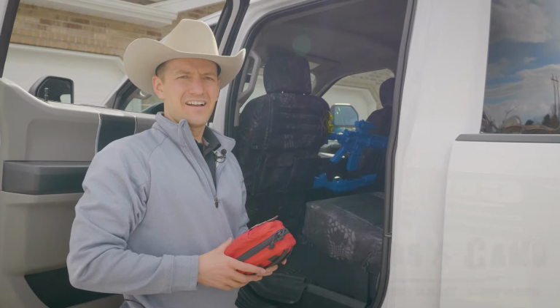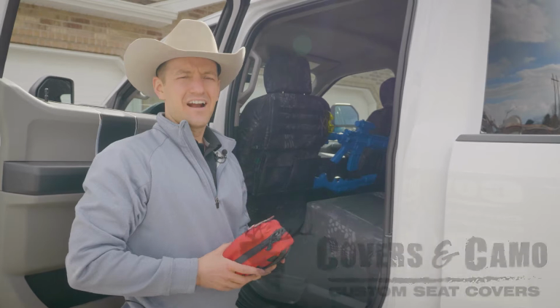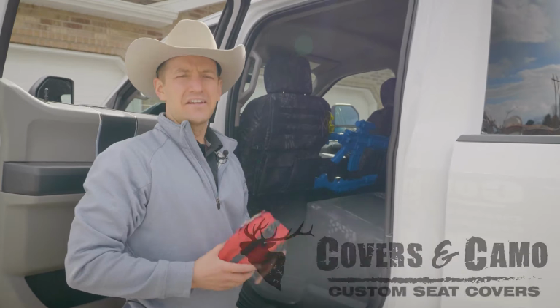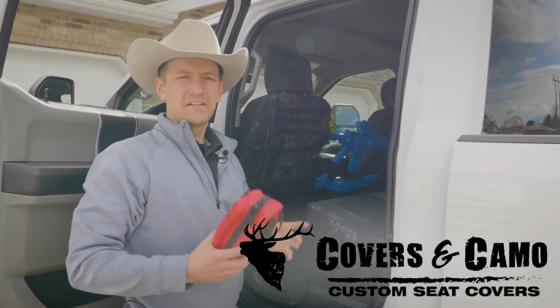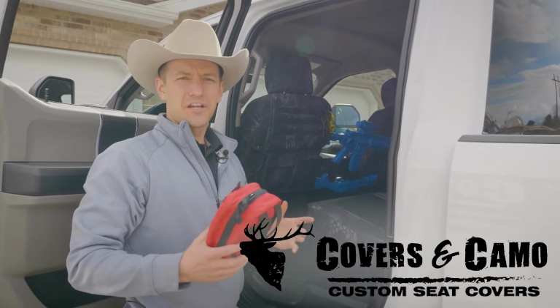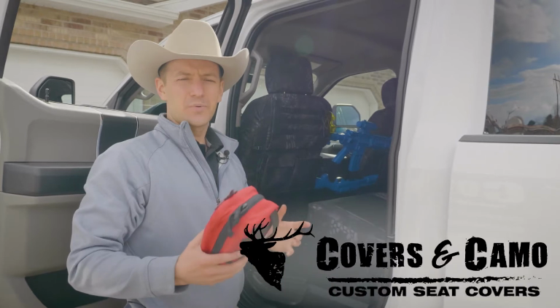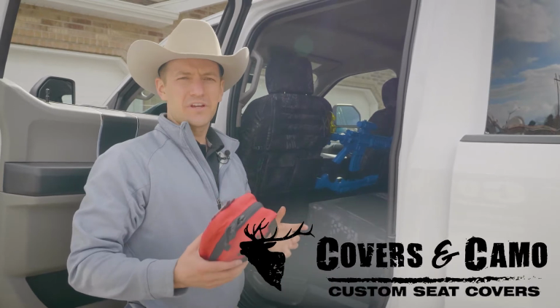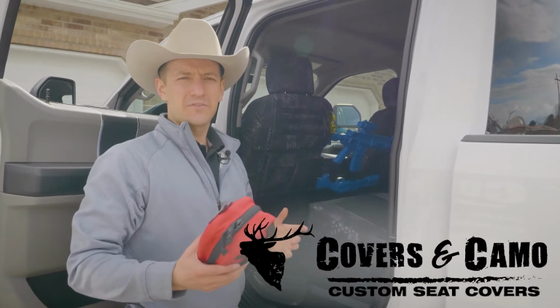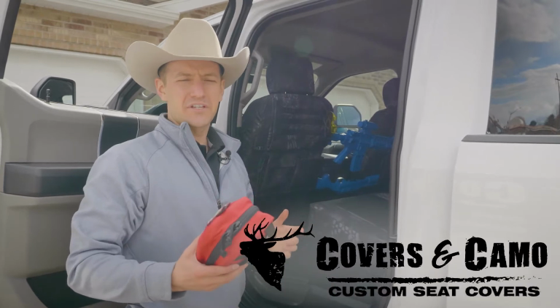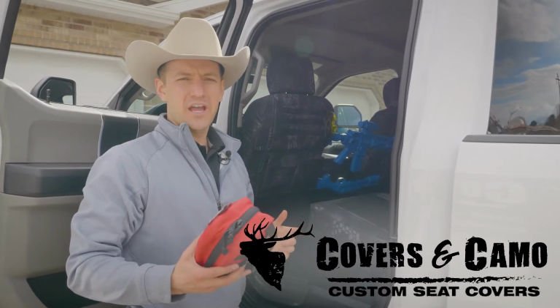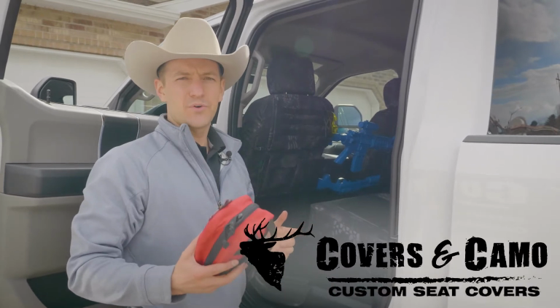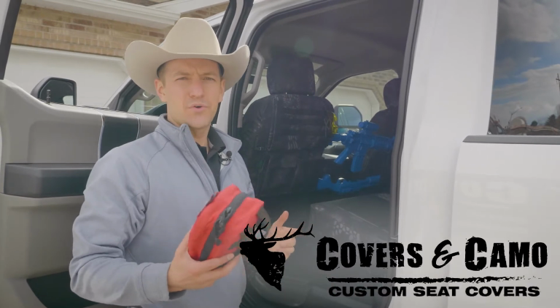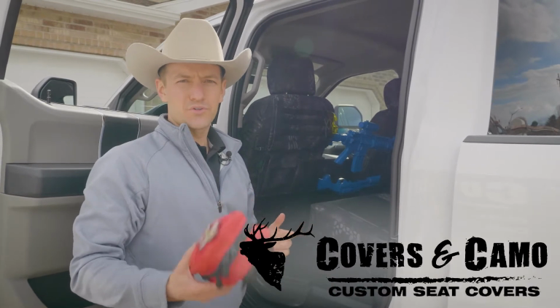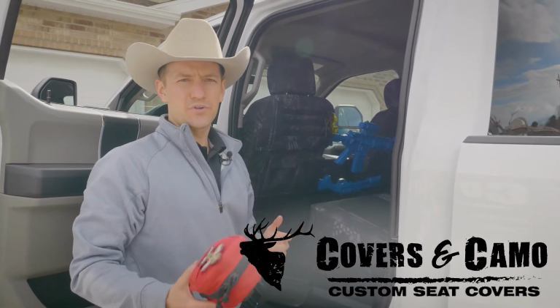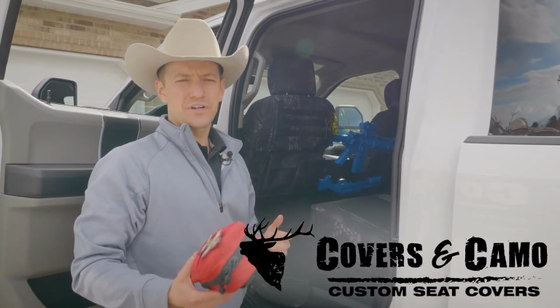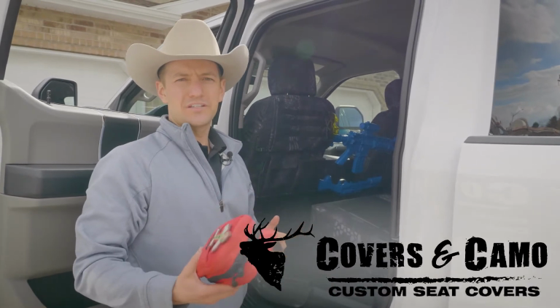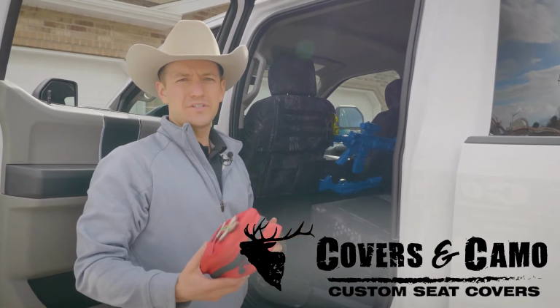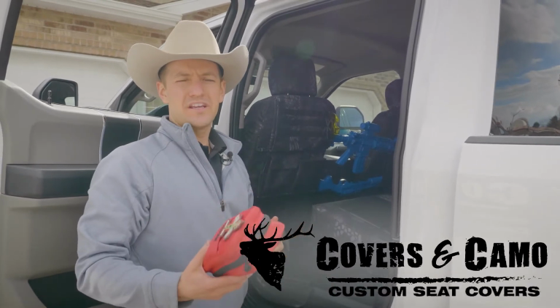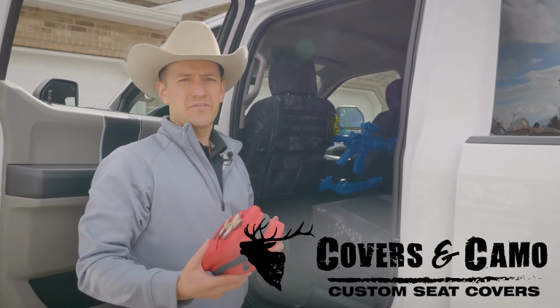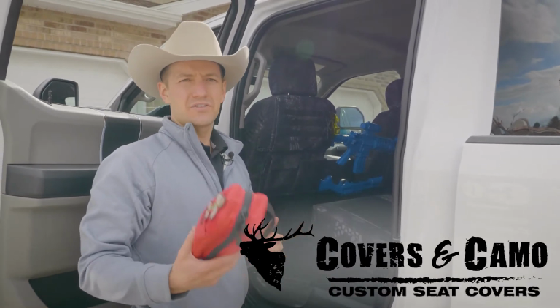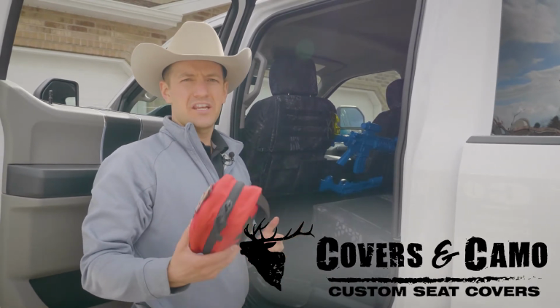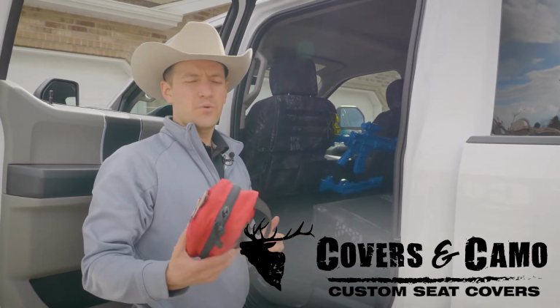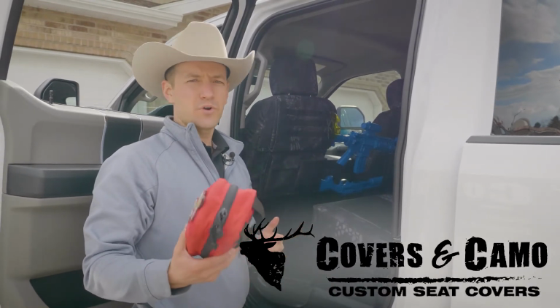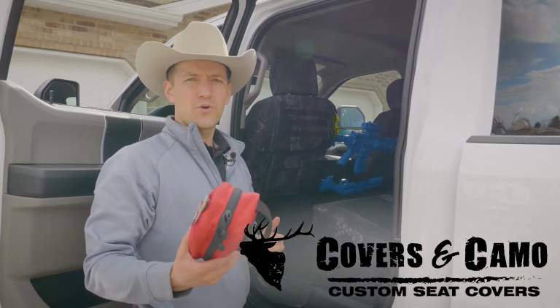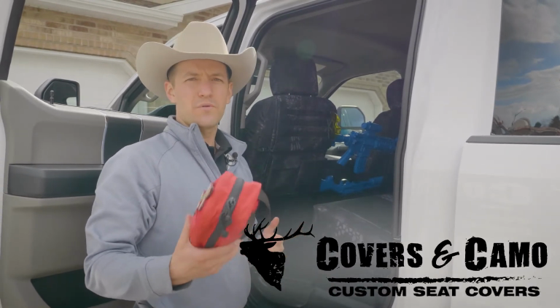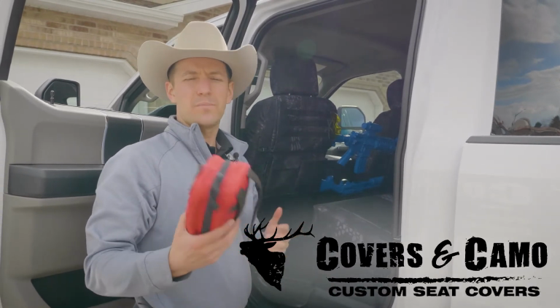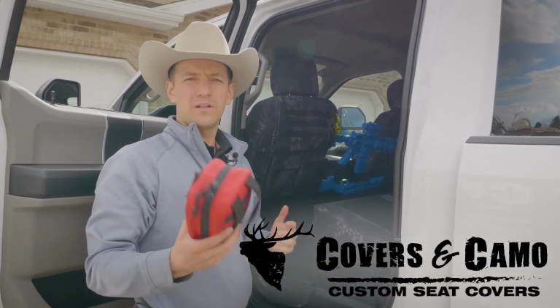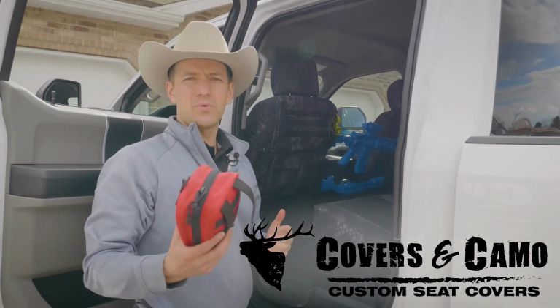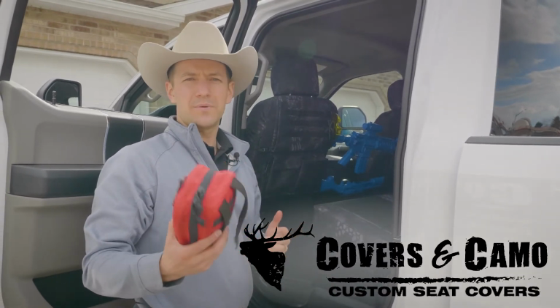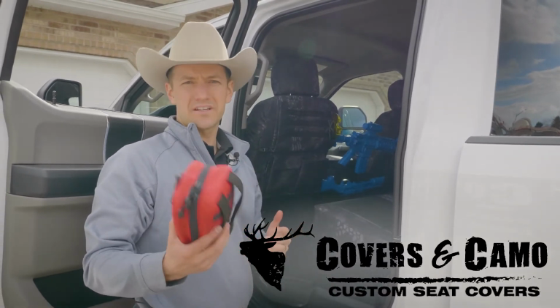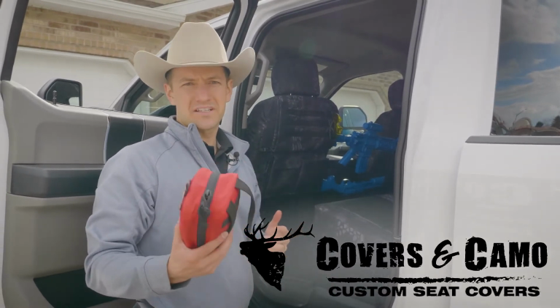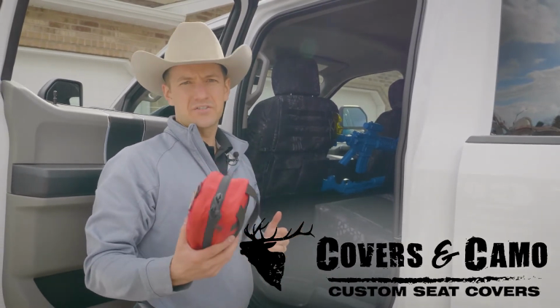Hi, Neil here with Covers and Camo, your source for custom seat covers. Today we're going over MOLLE webbing accessories.